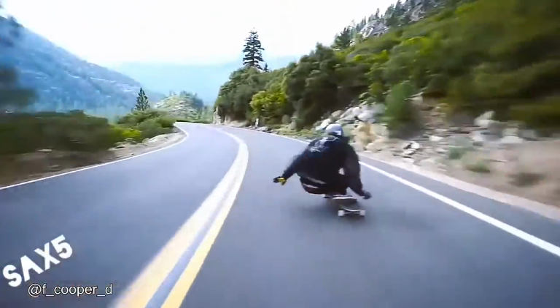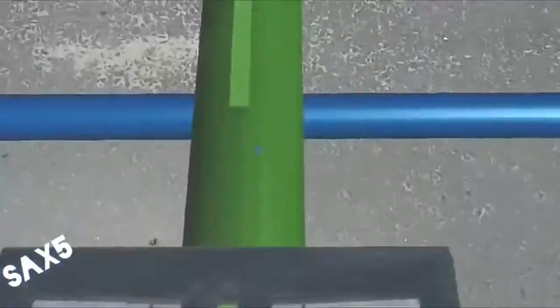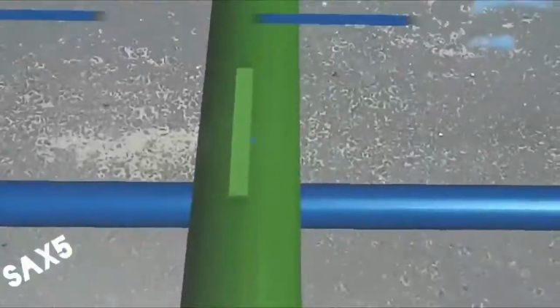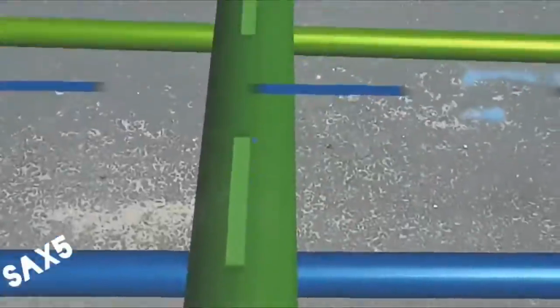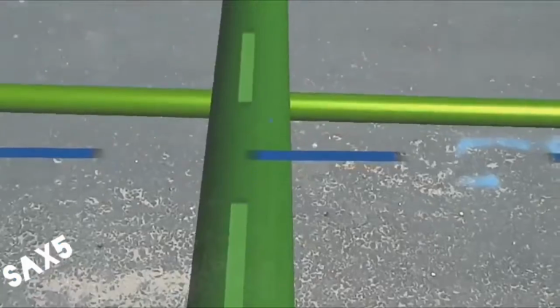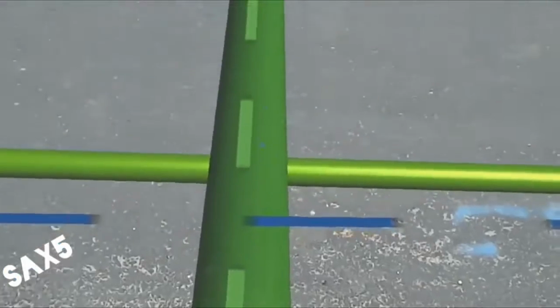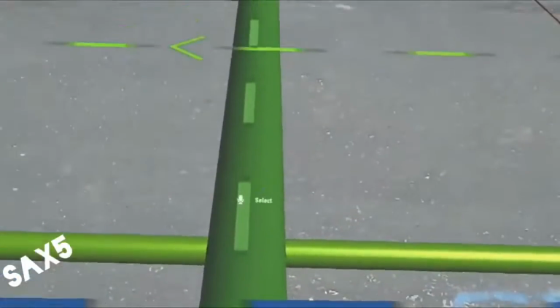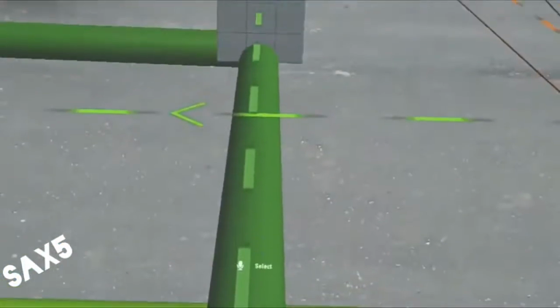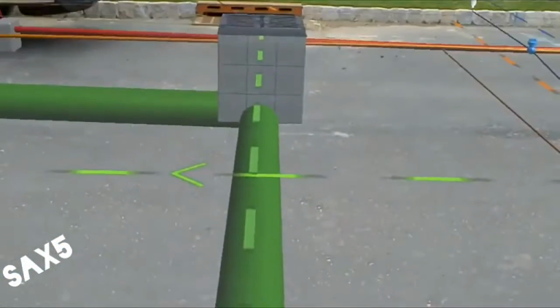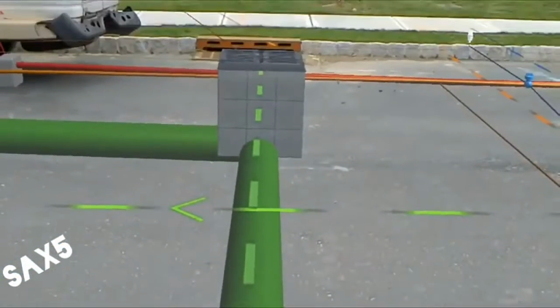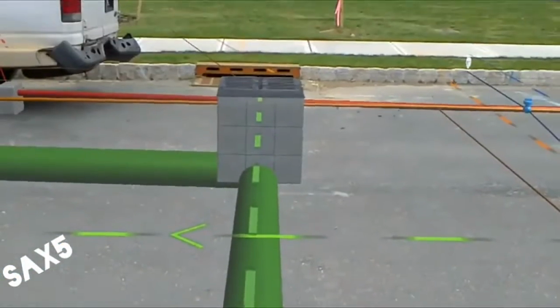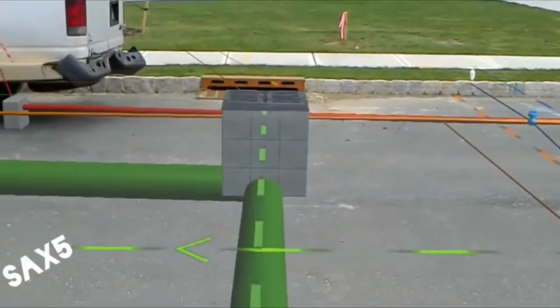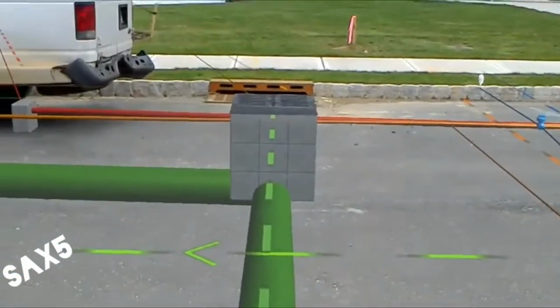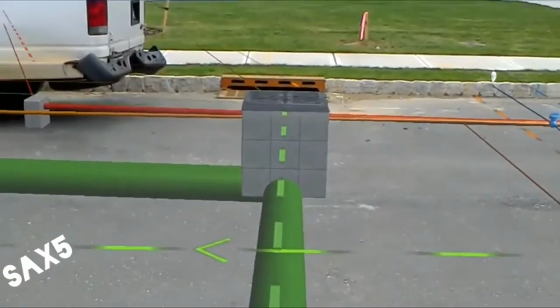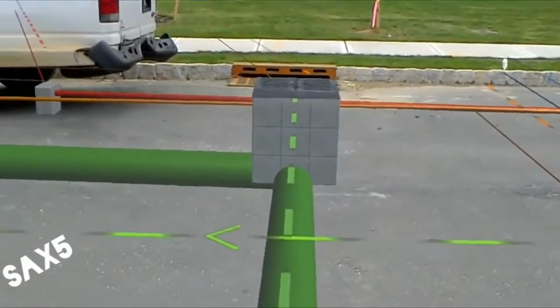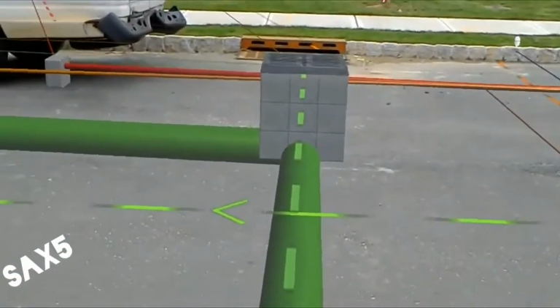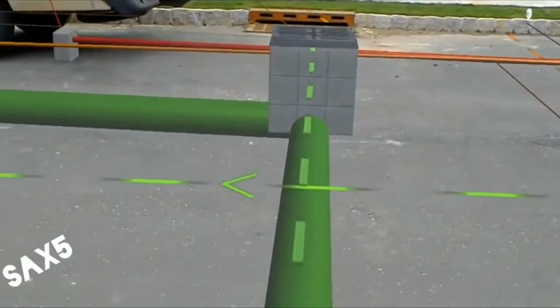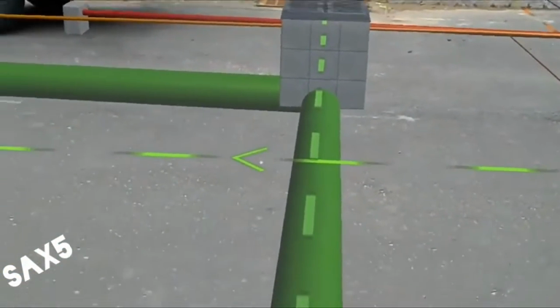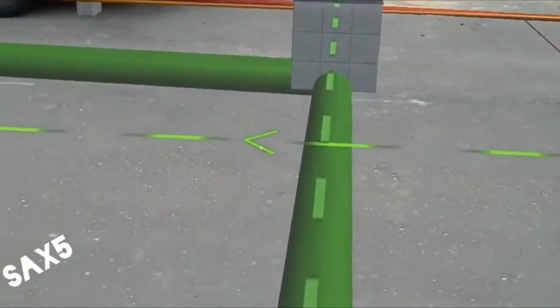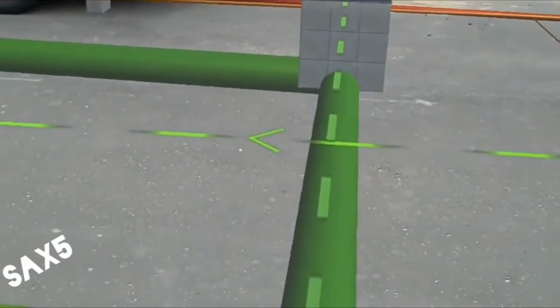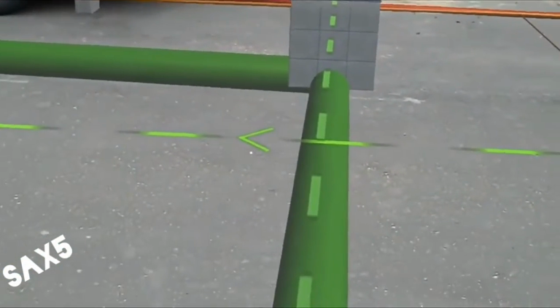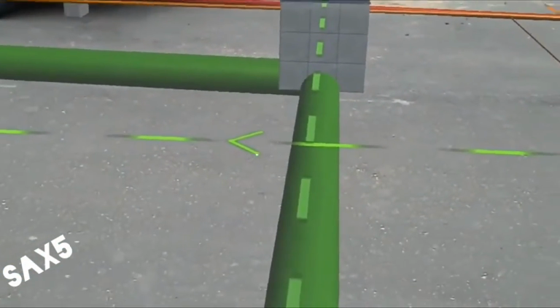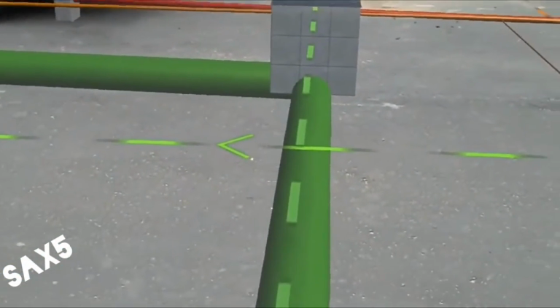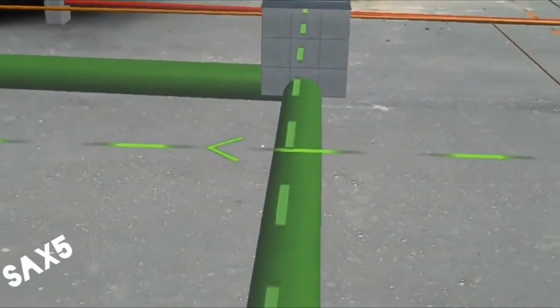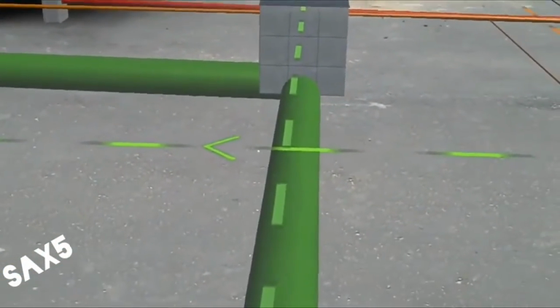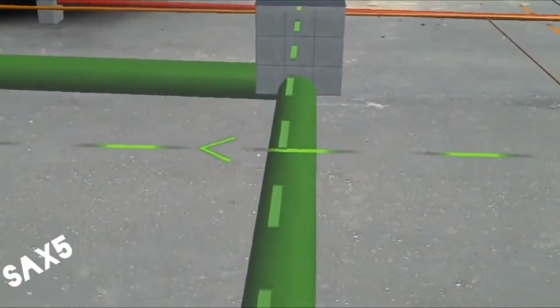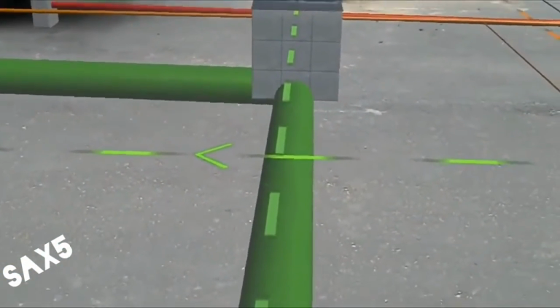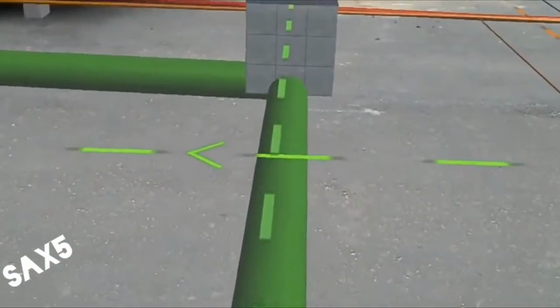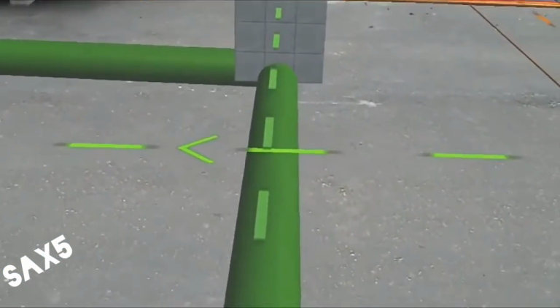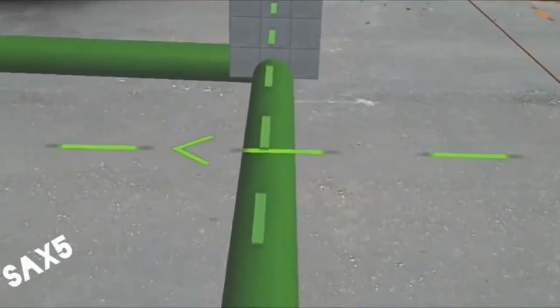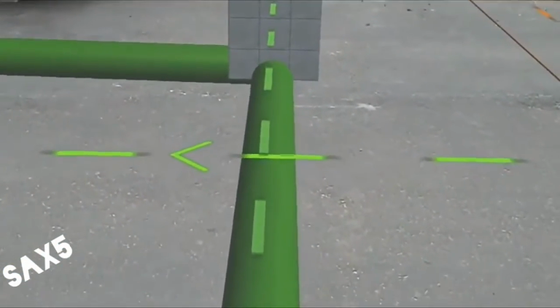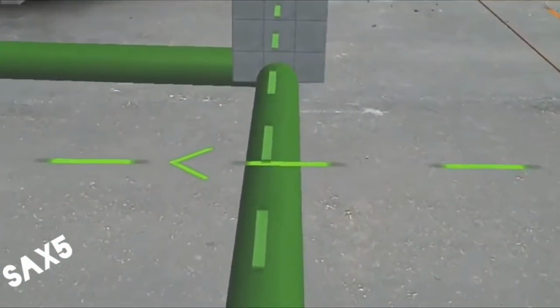There's an augmented reality program that allows professionals to see where pipes and cables line the ground.